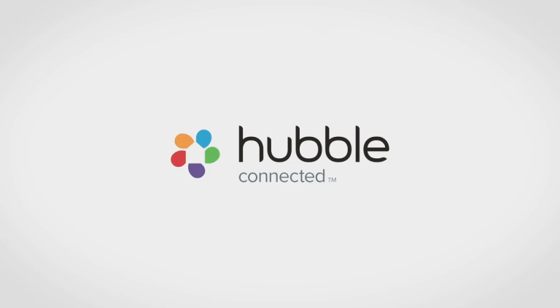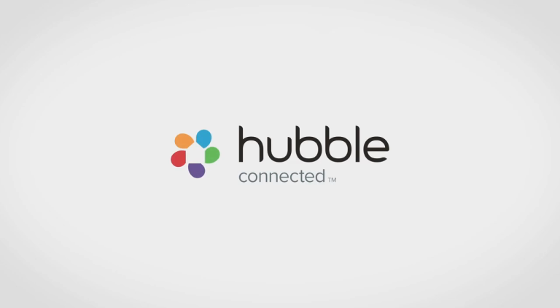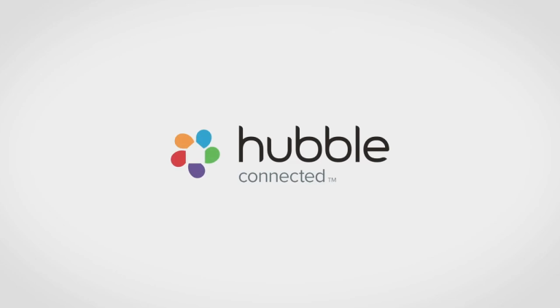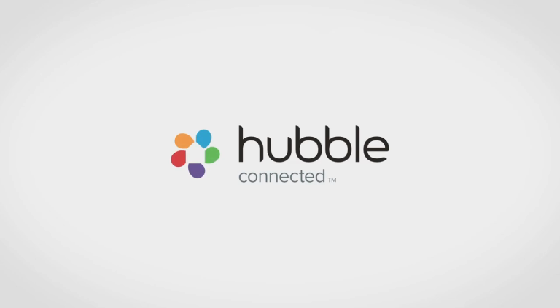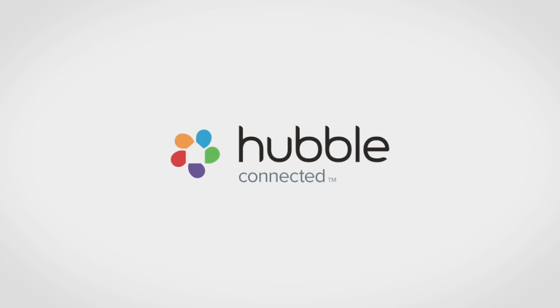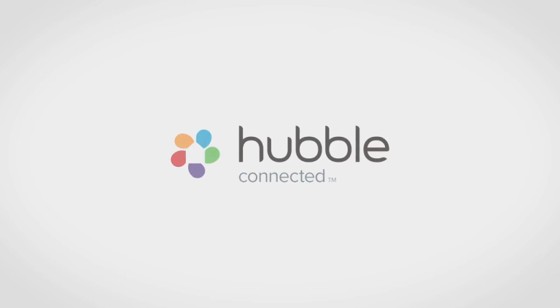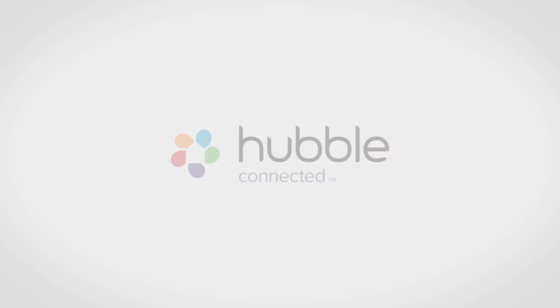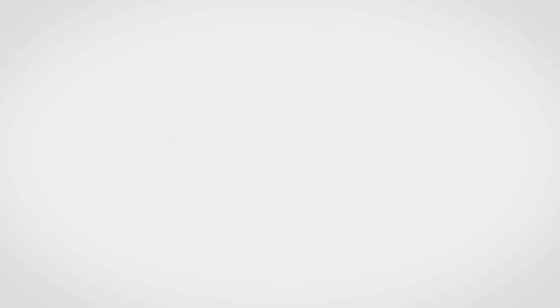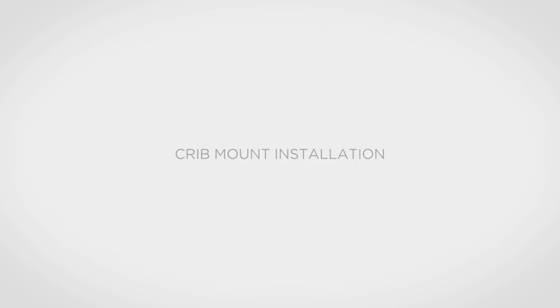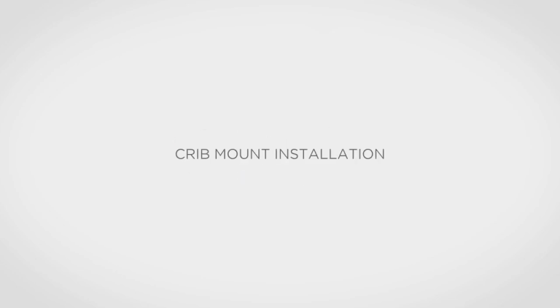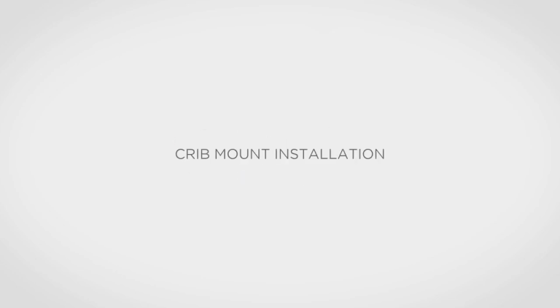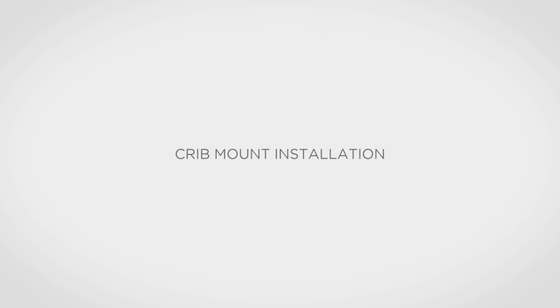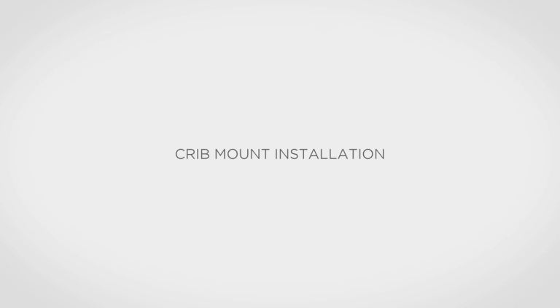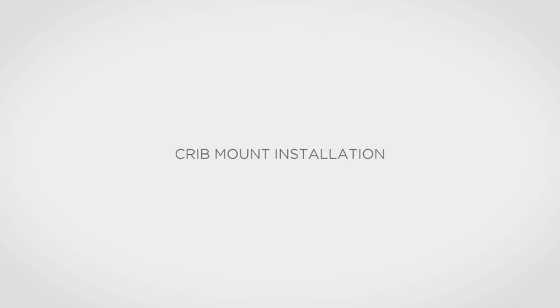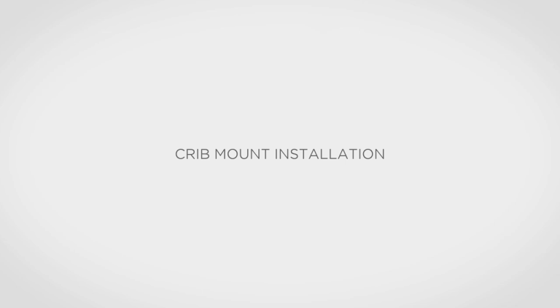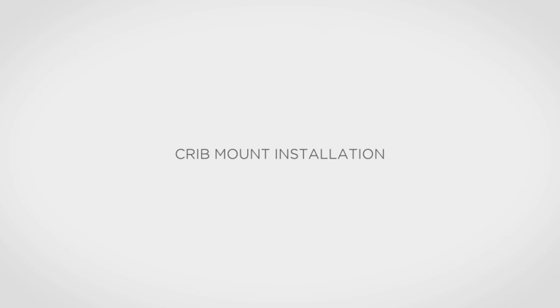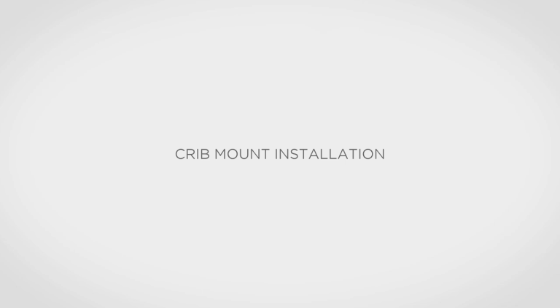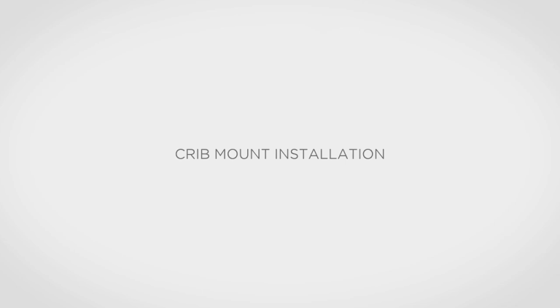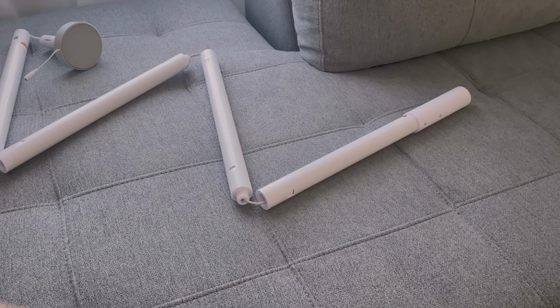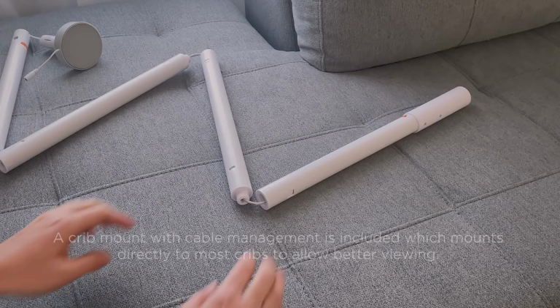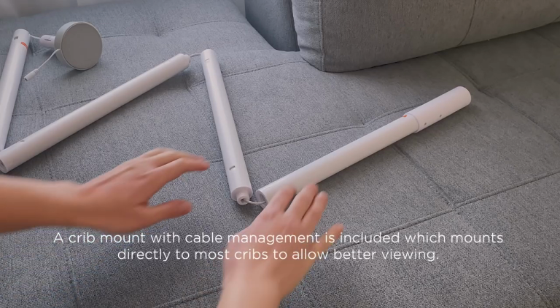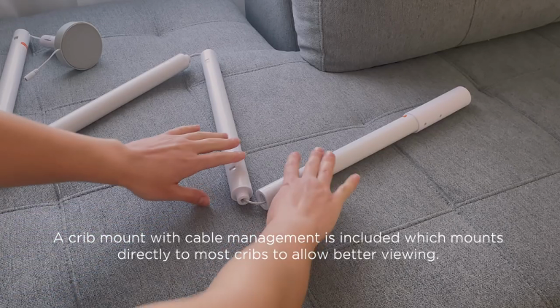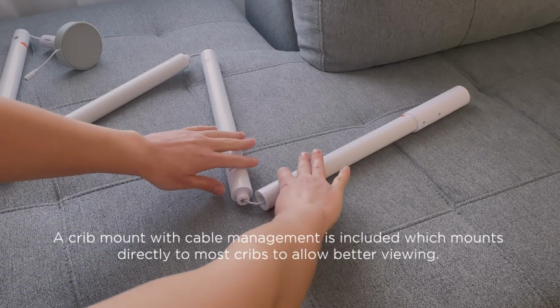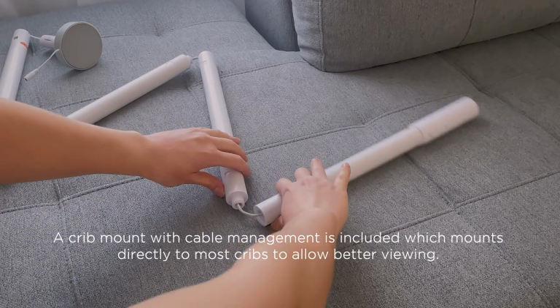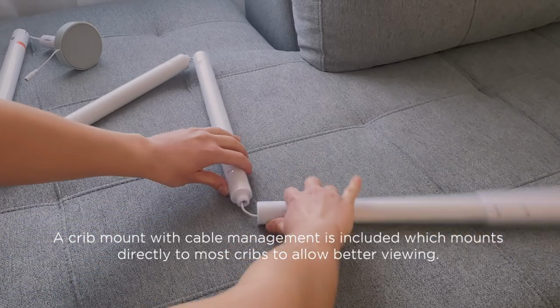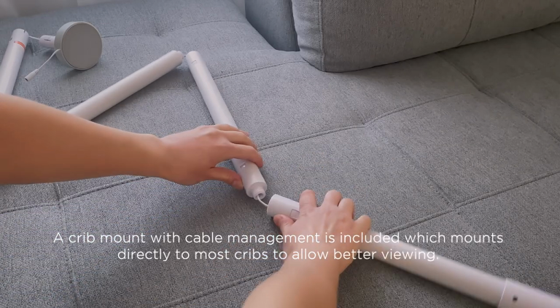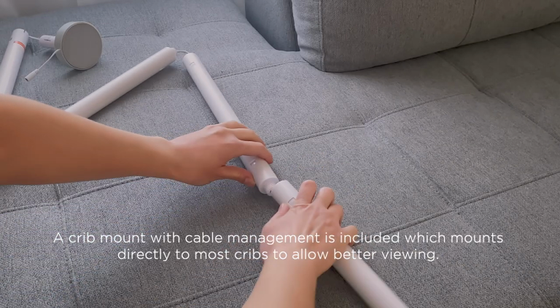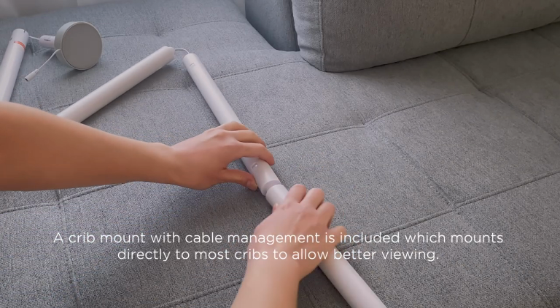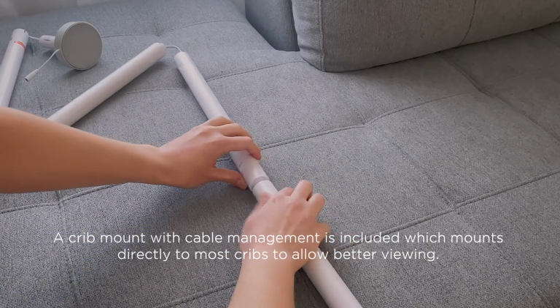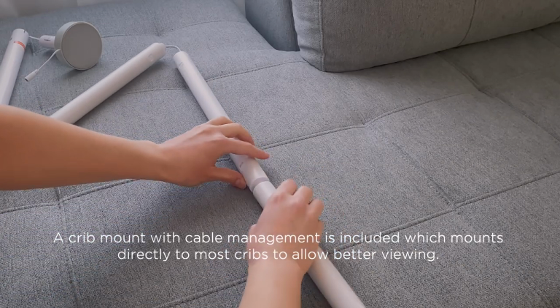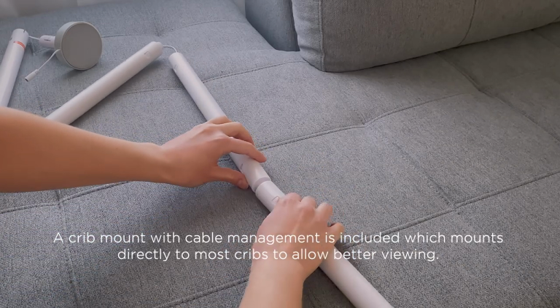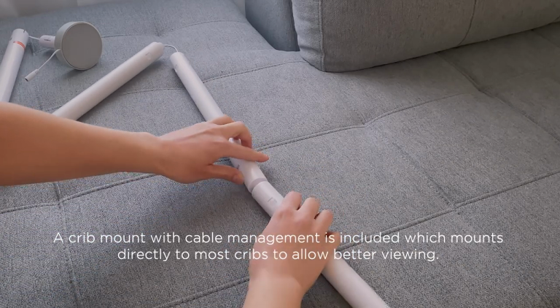Hello and welcome! Assemble and install the crib mount using the following steps.